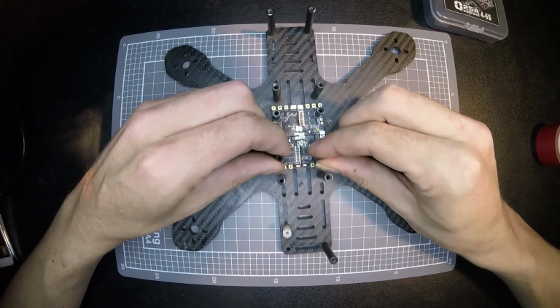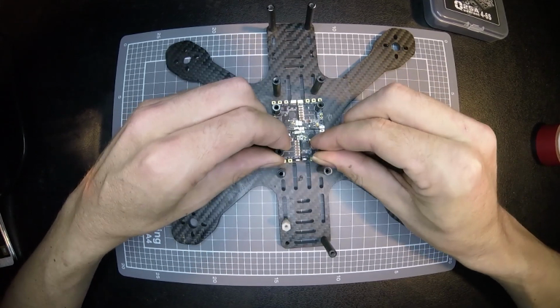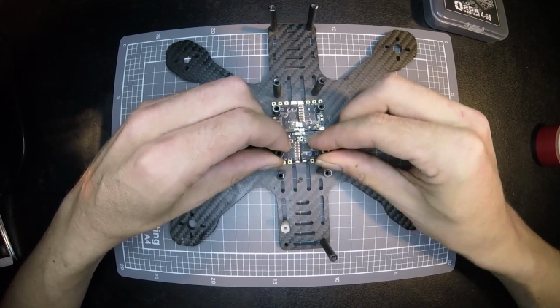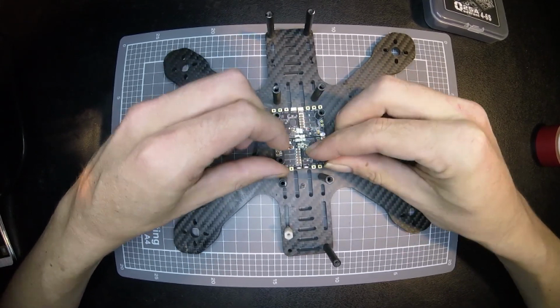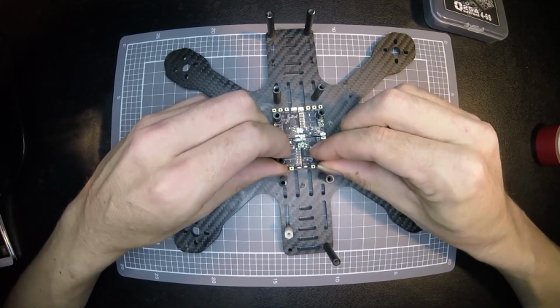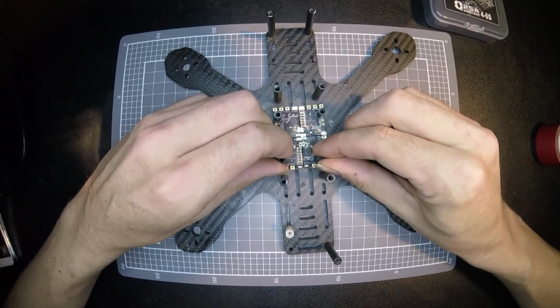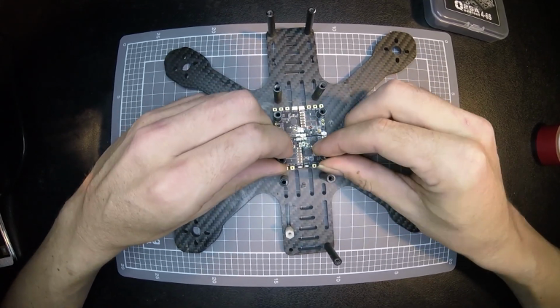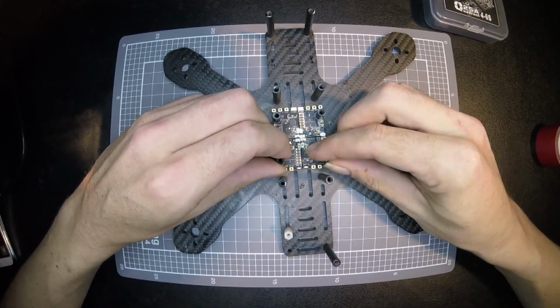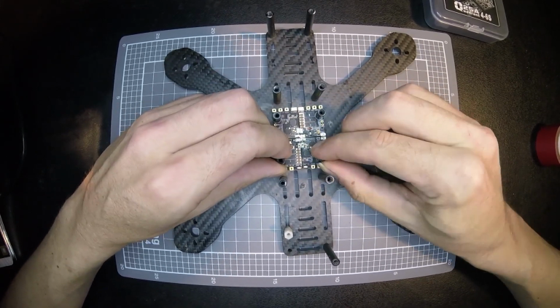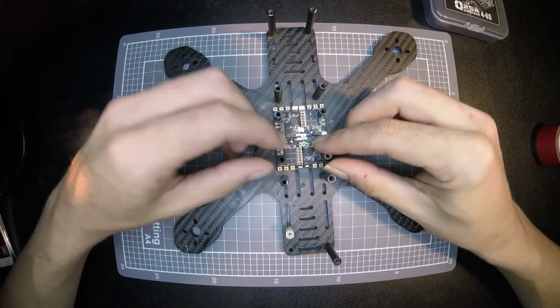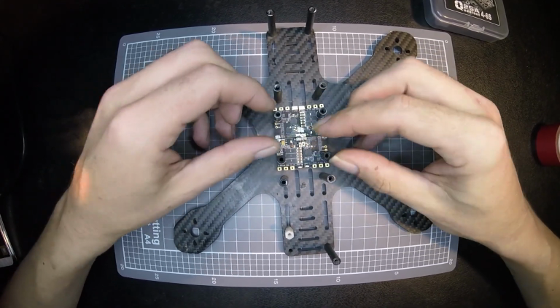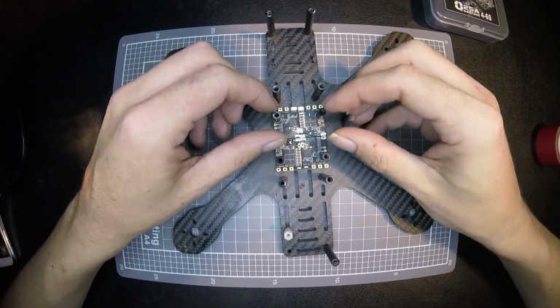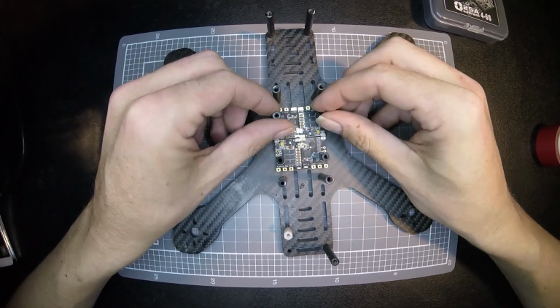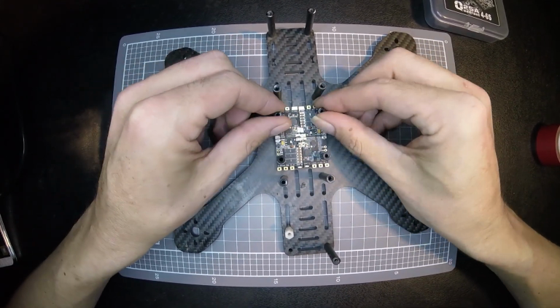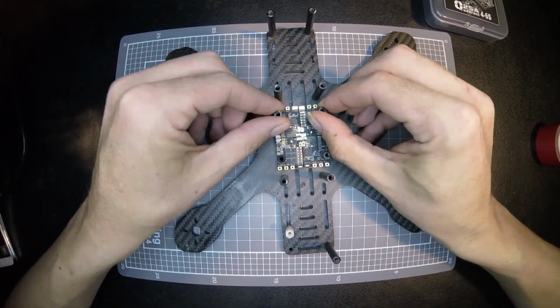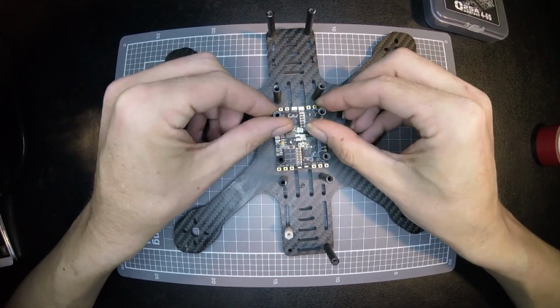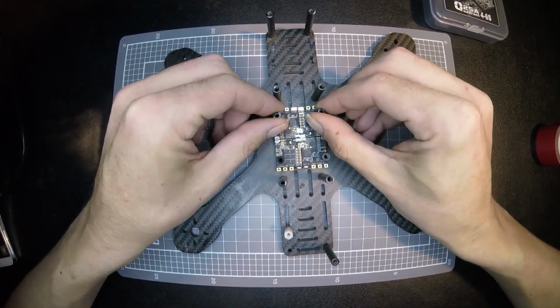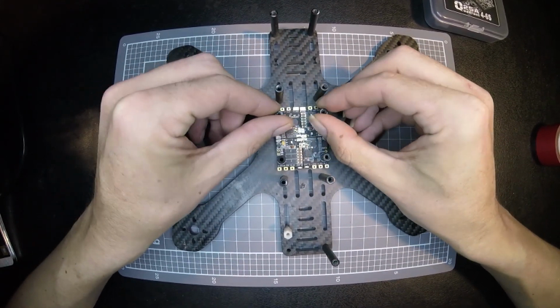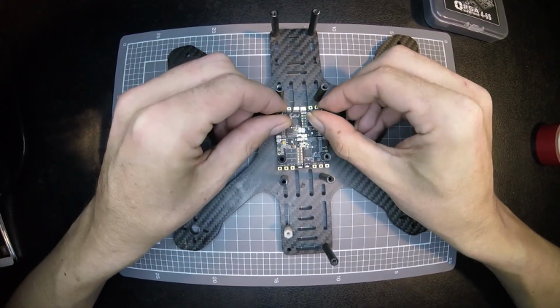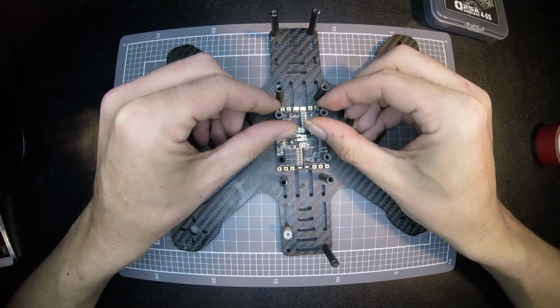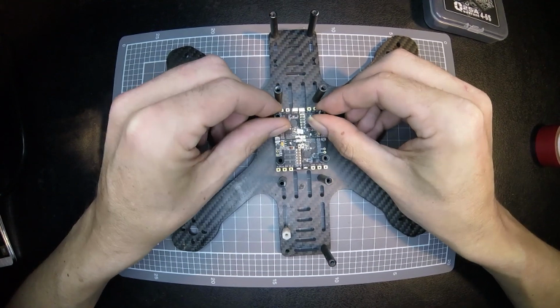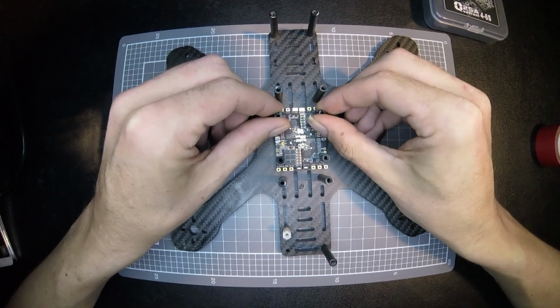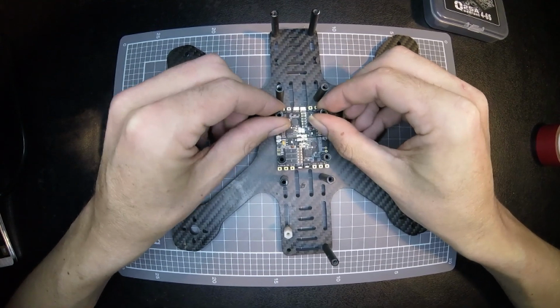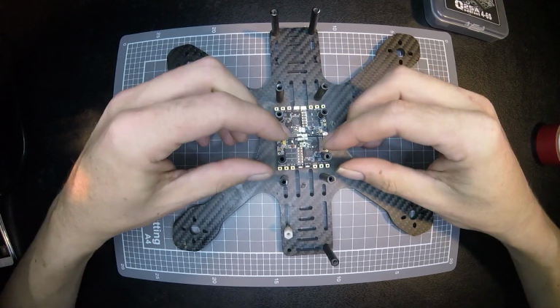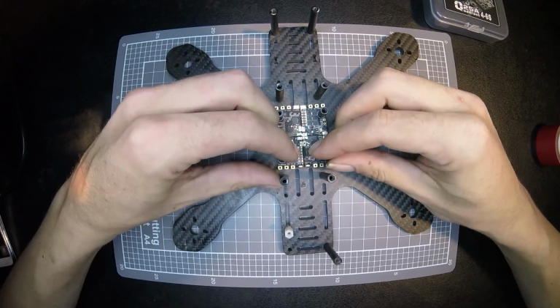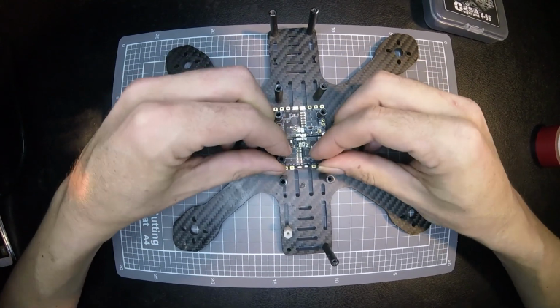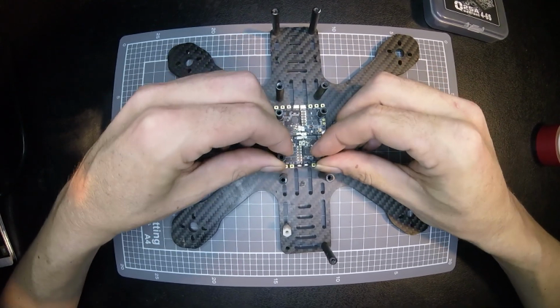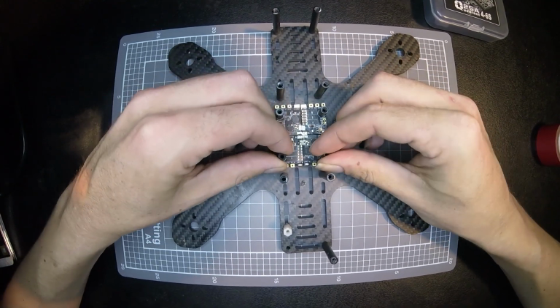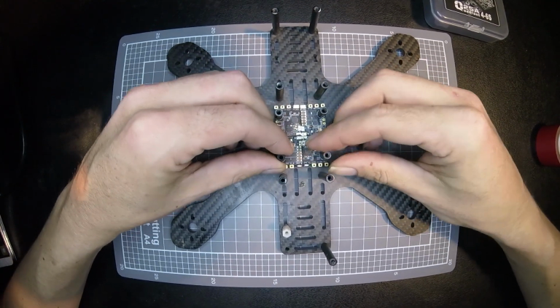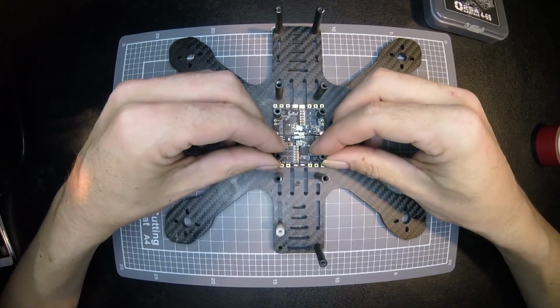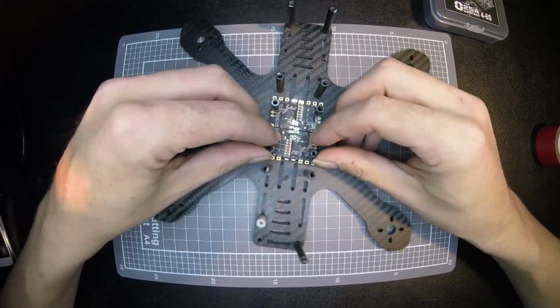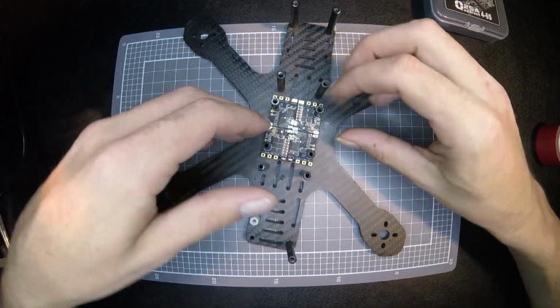Alrighty, so once you've tightened all your screws up, you should have a fairly even looking board.